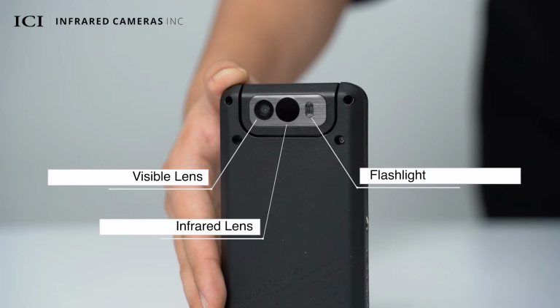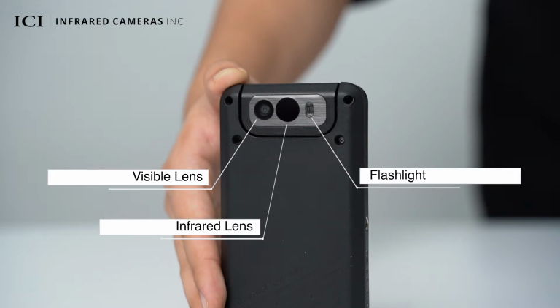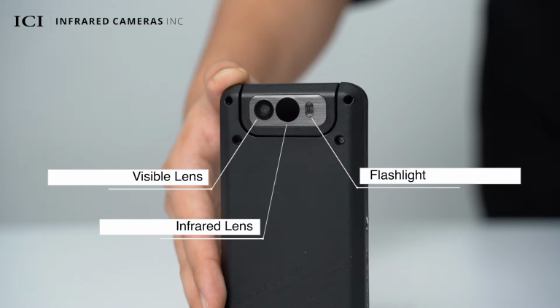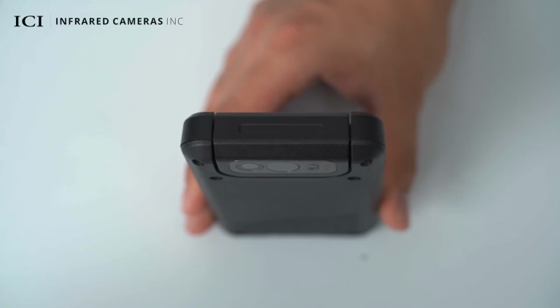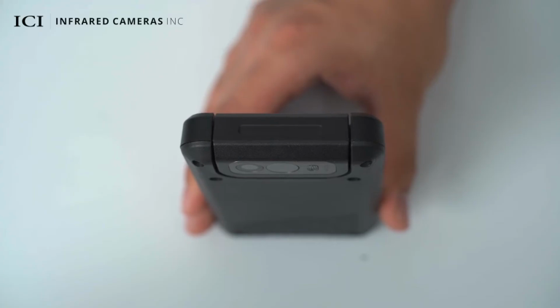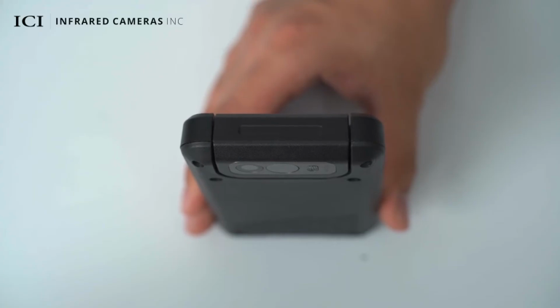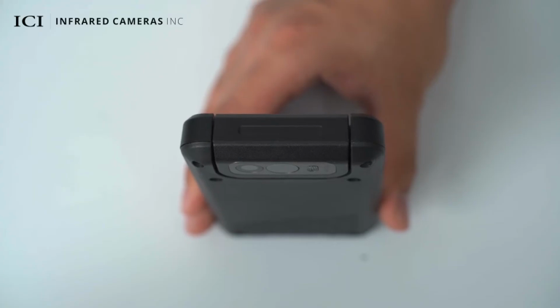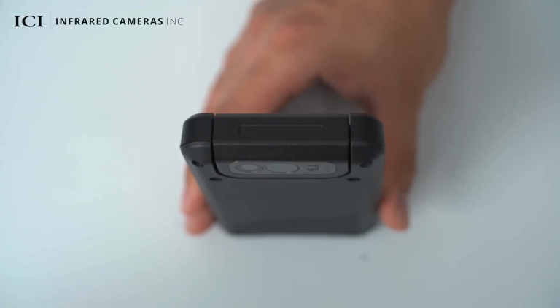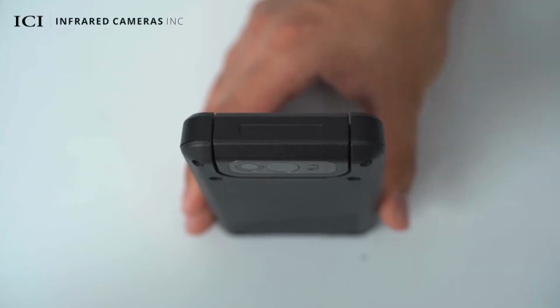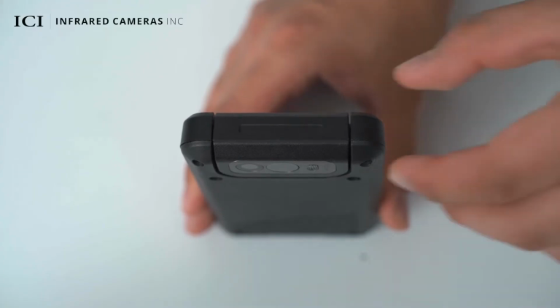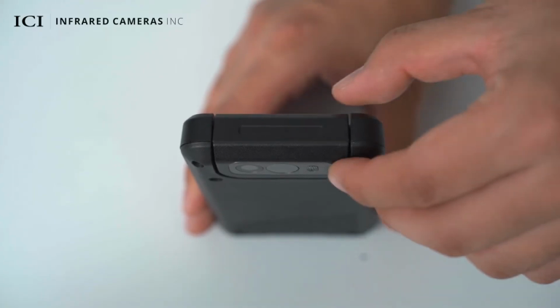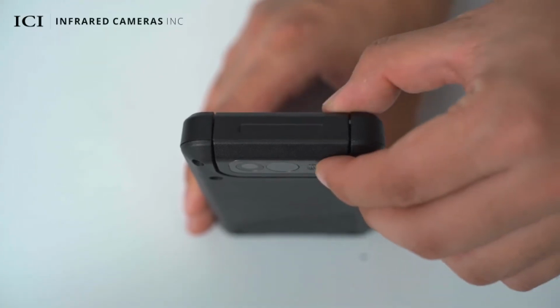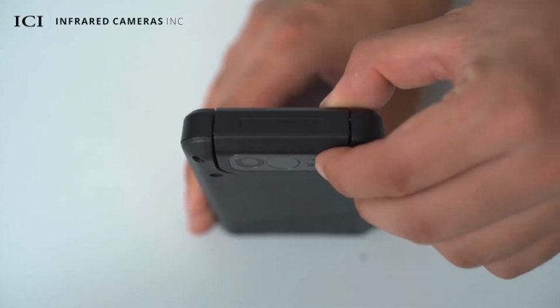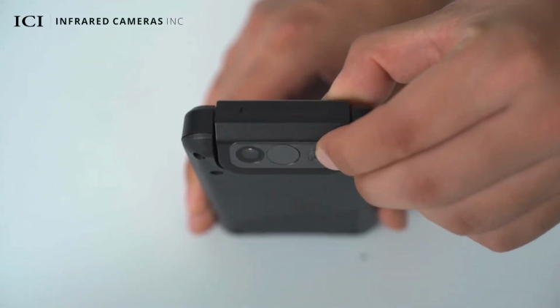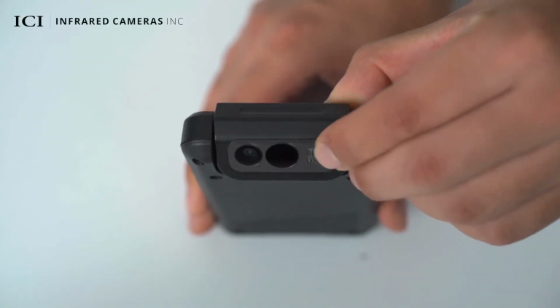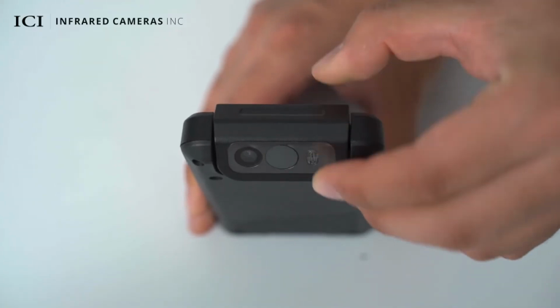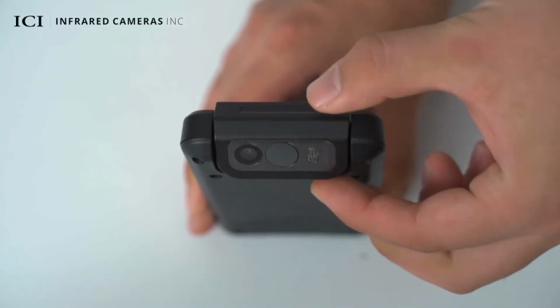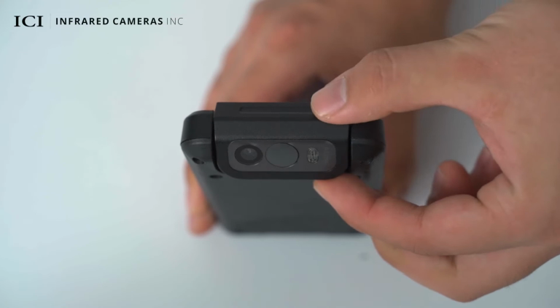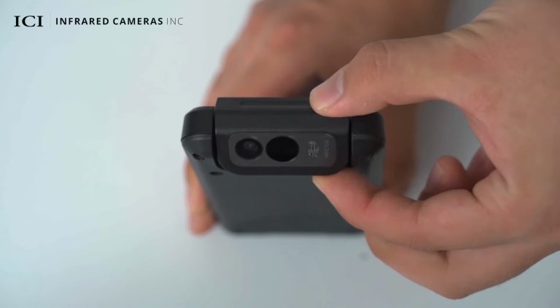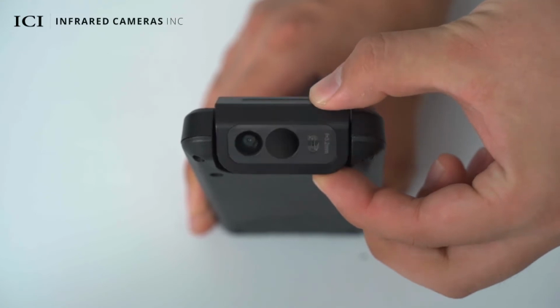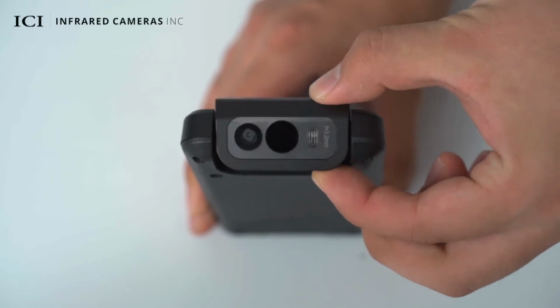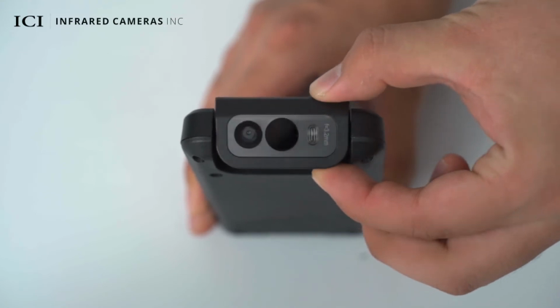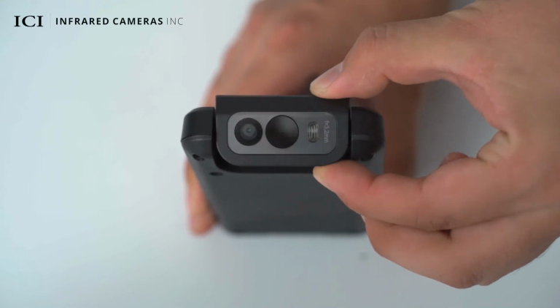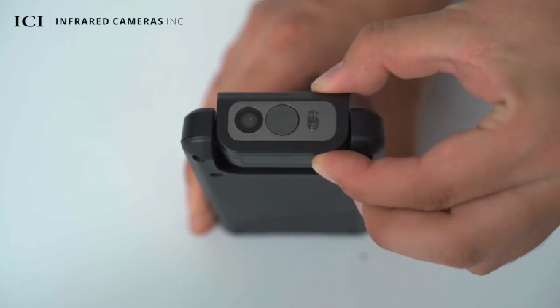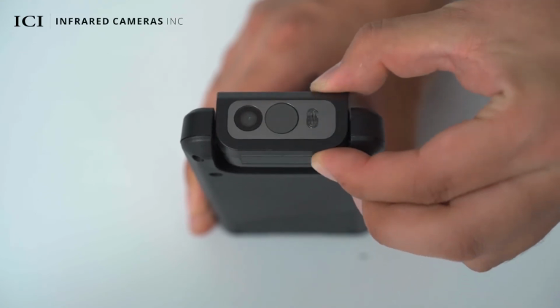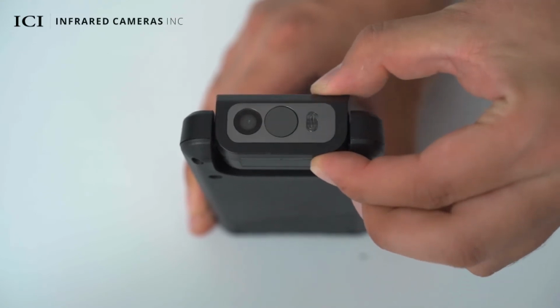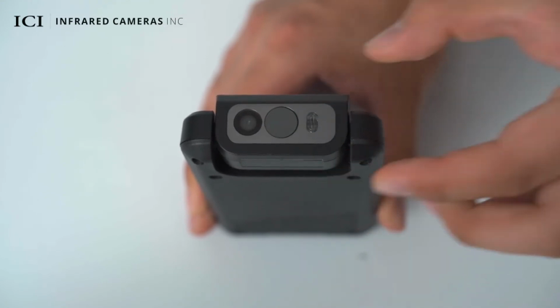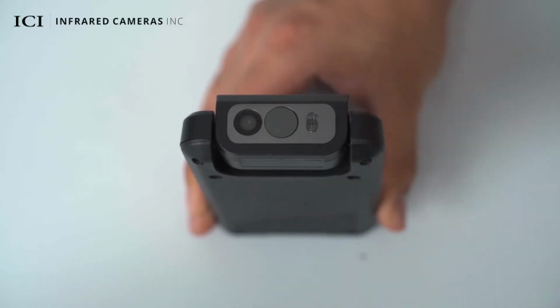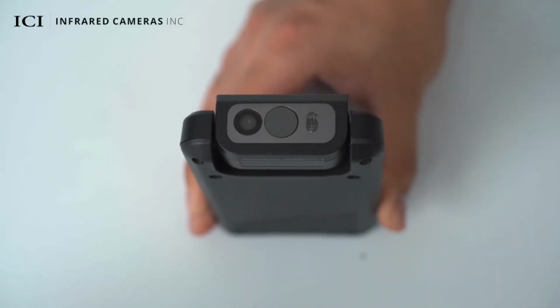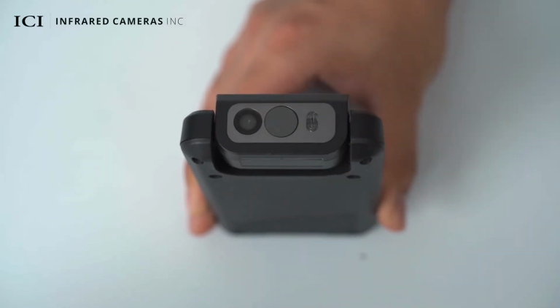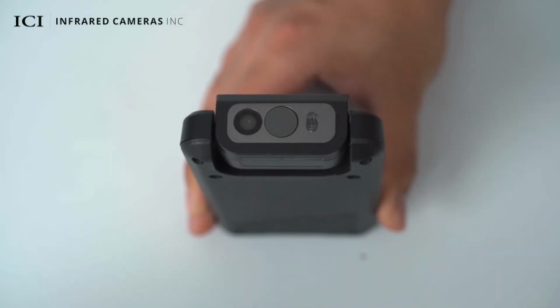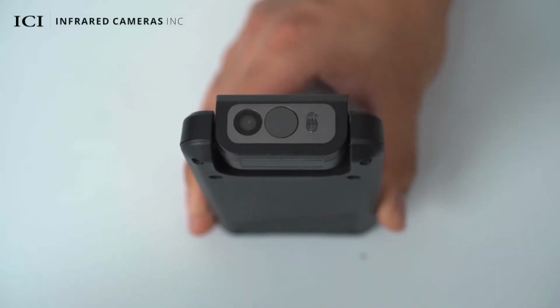You can rotate the lens module to 0 degrees, 30 degrees, 60 degrees, and 90 degrees.